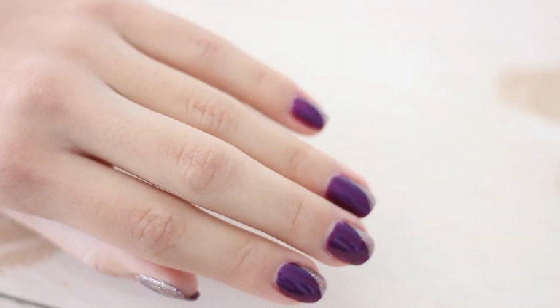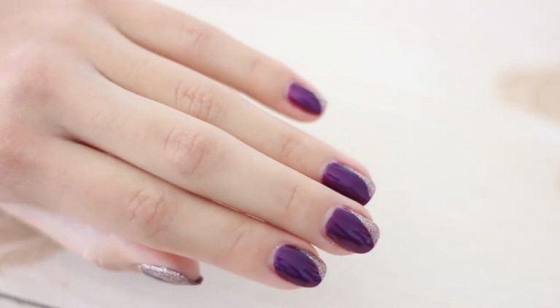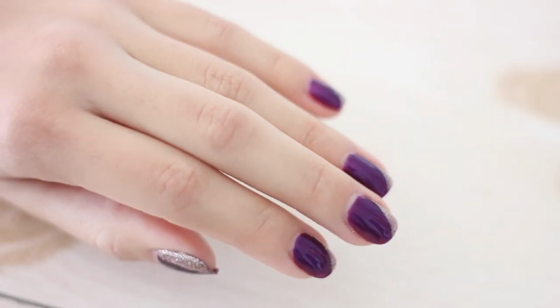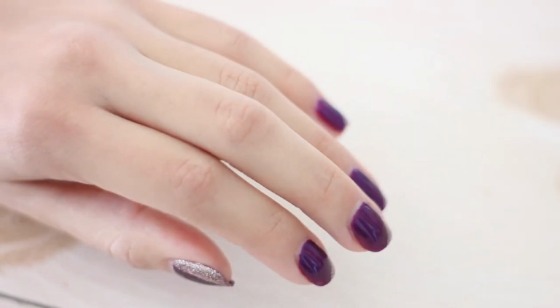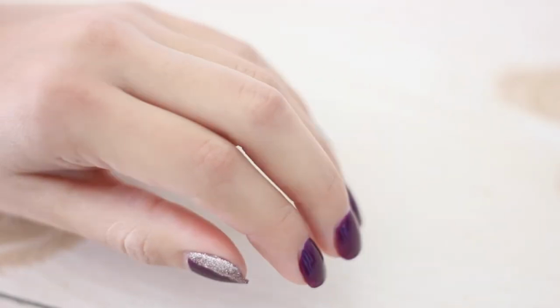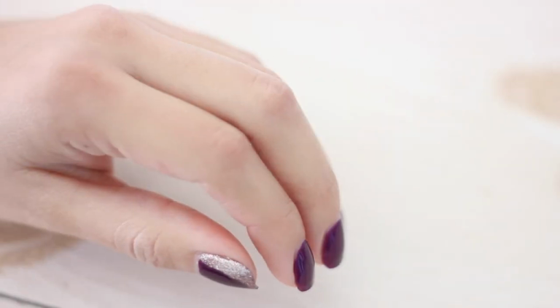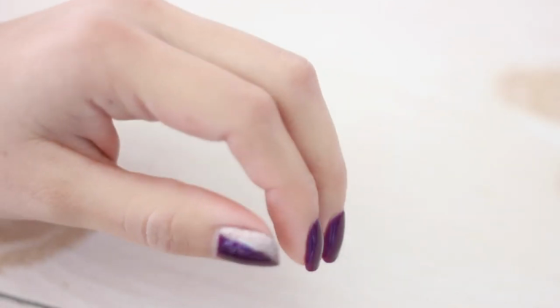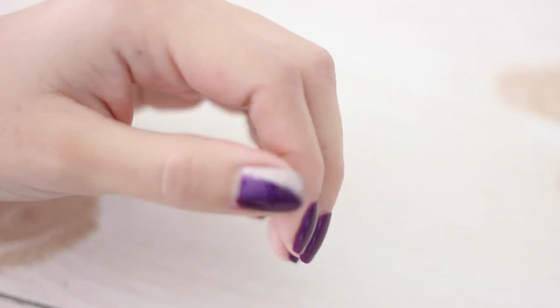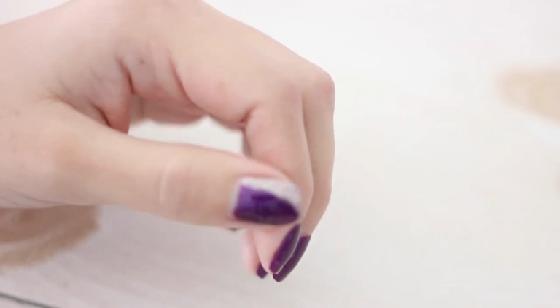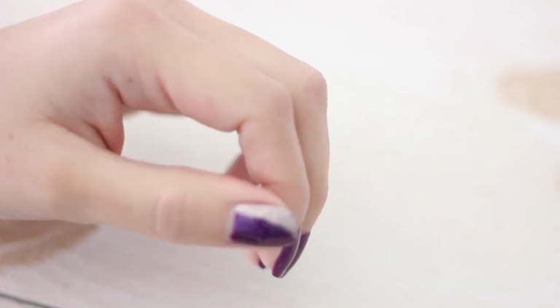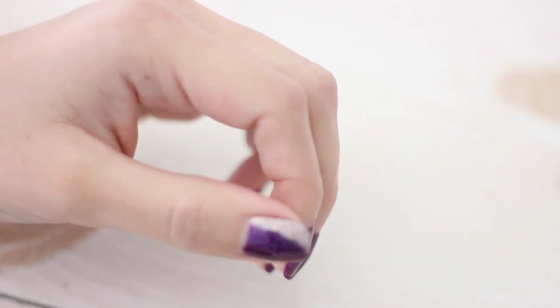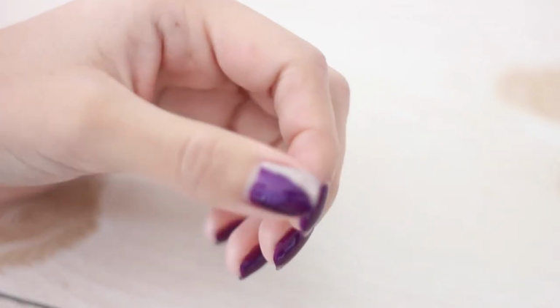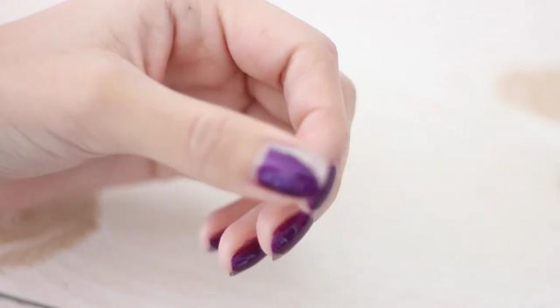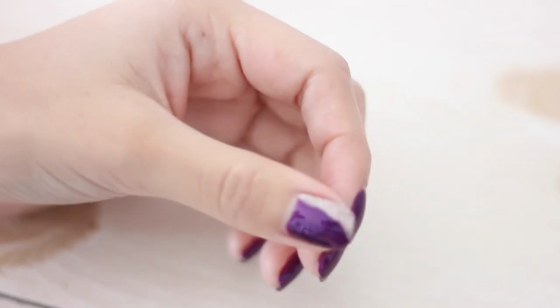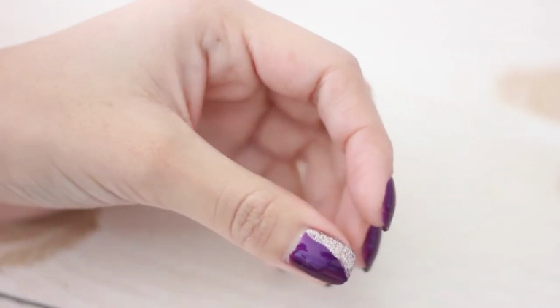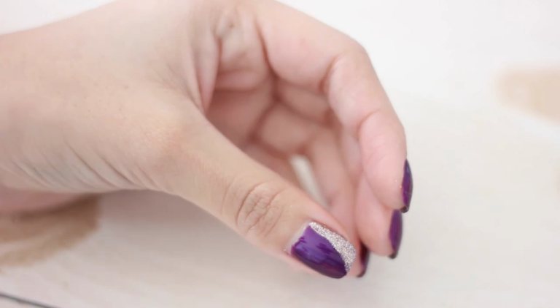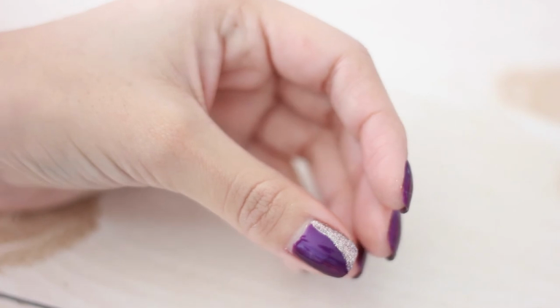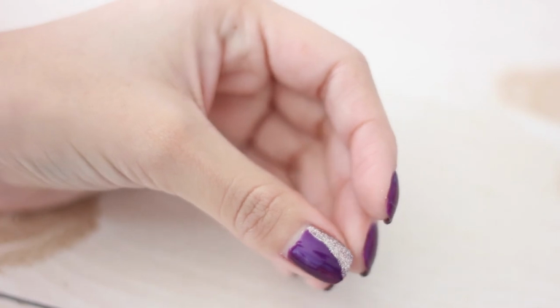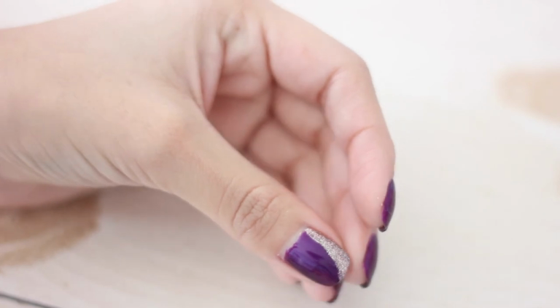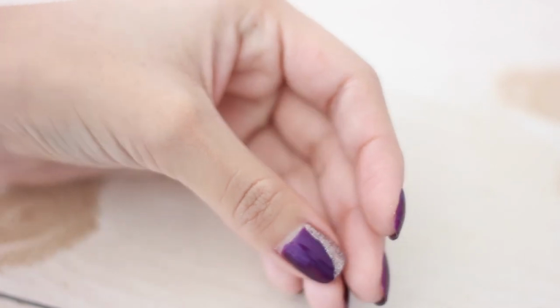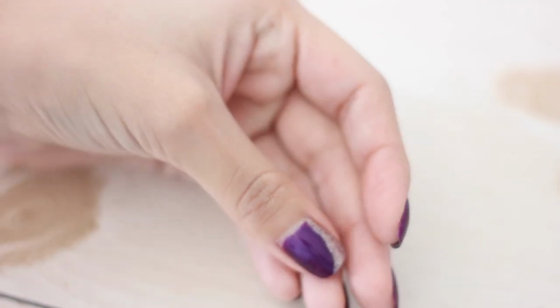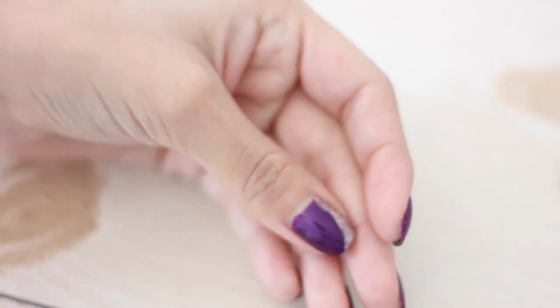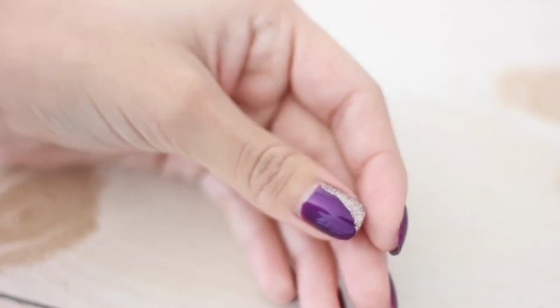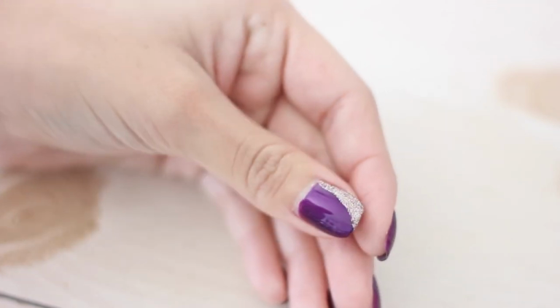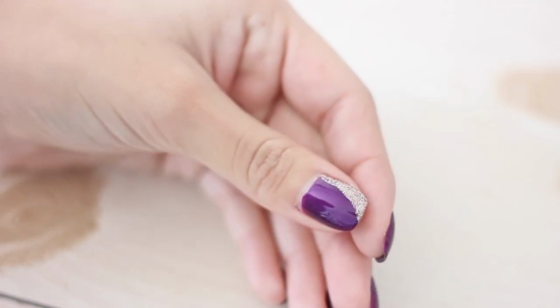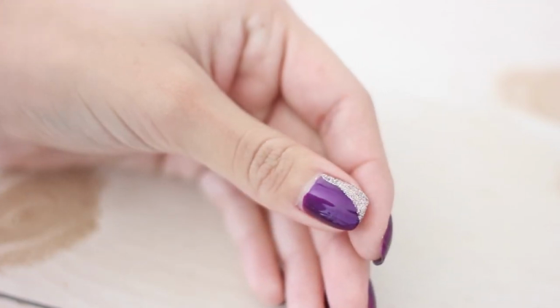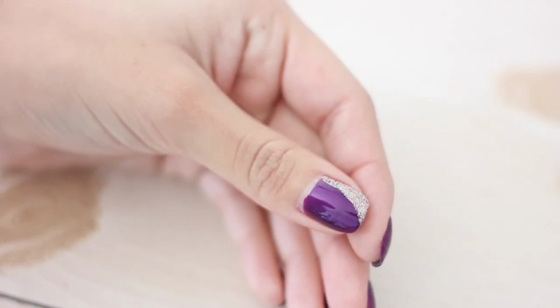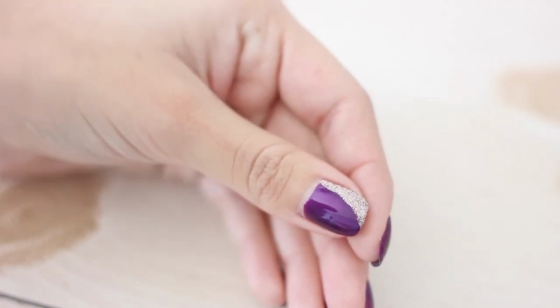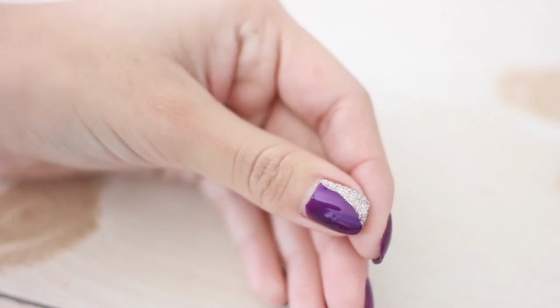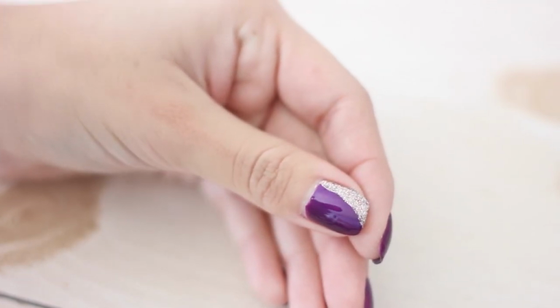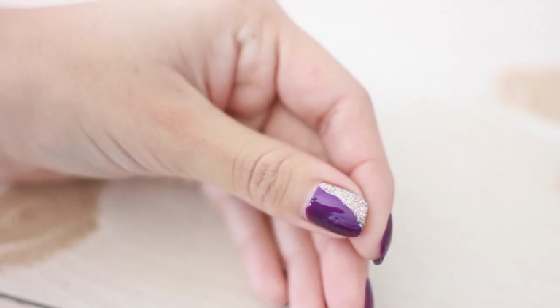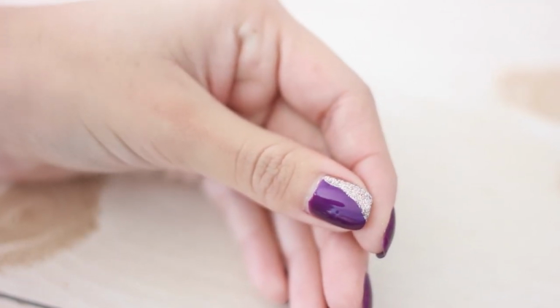This happens to be my favorite because it's purple, but I just love how the two-tone looks with the multicolored glitter.